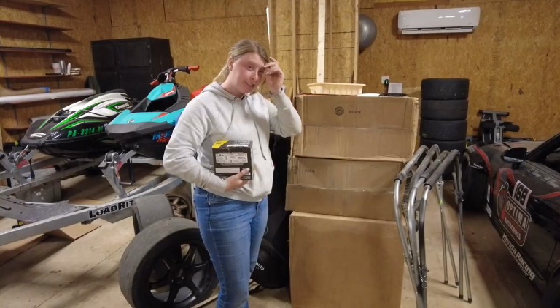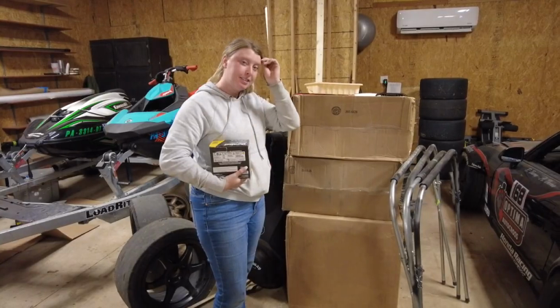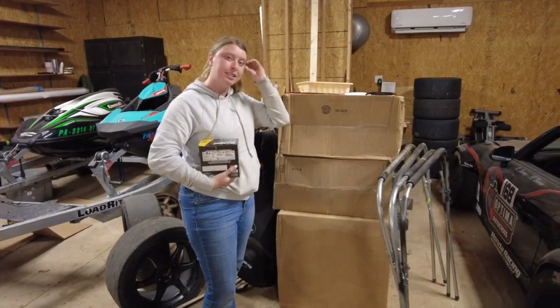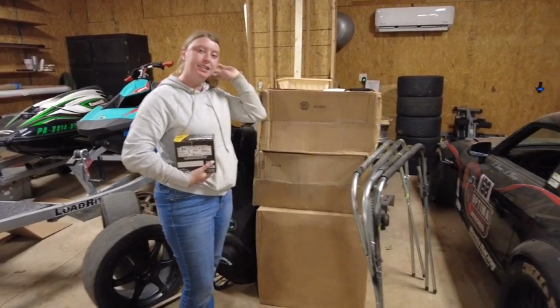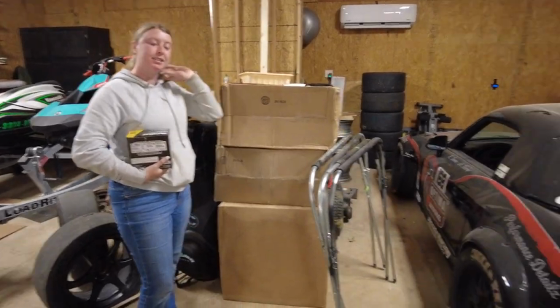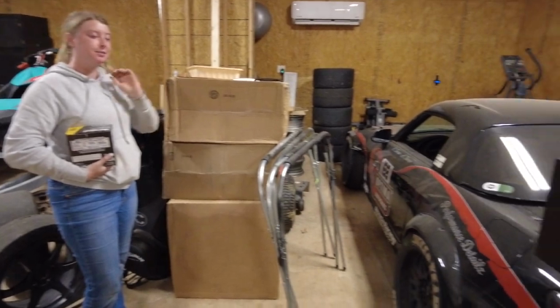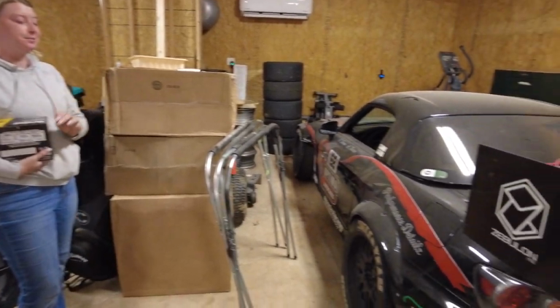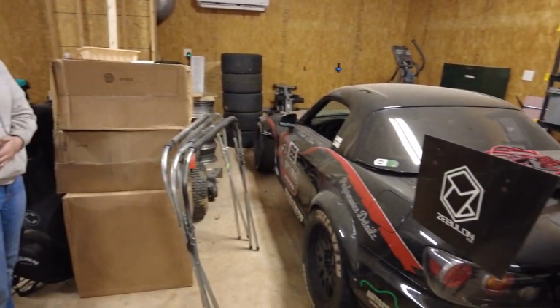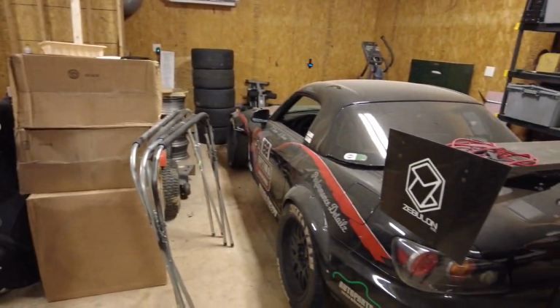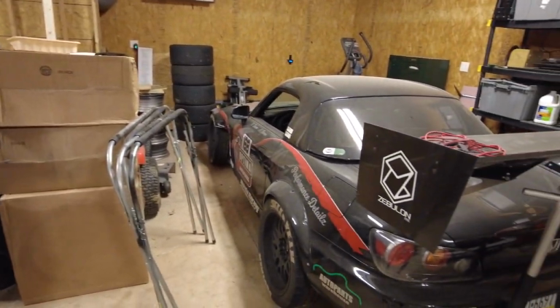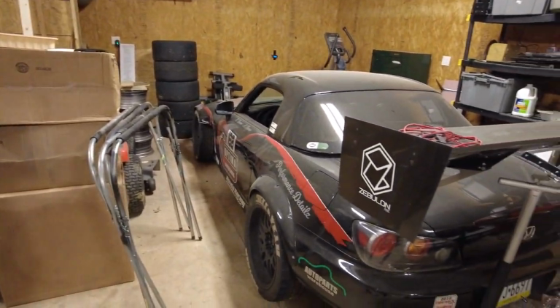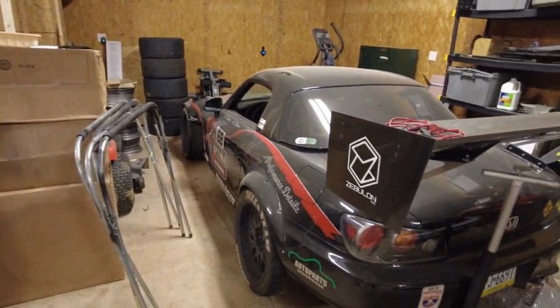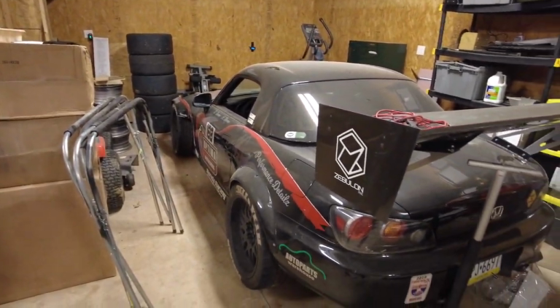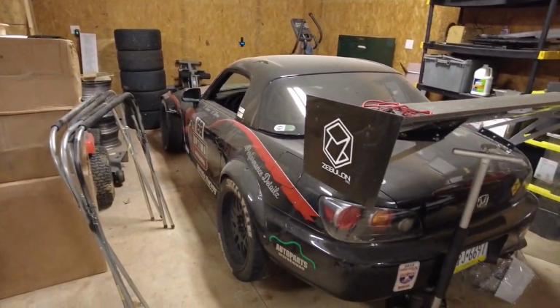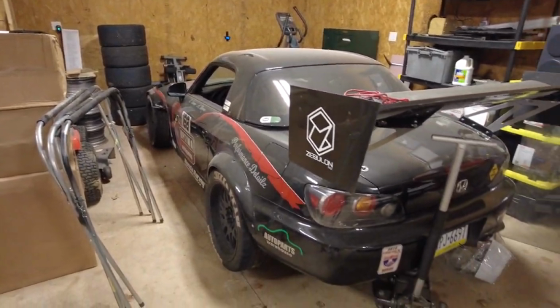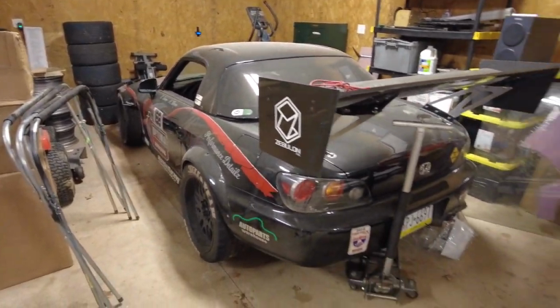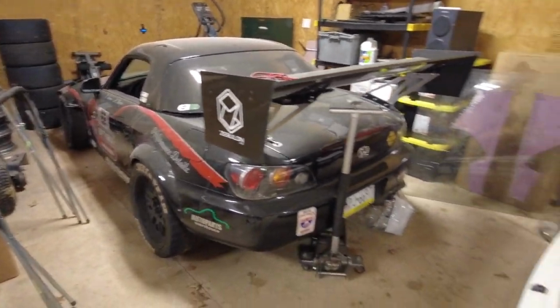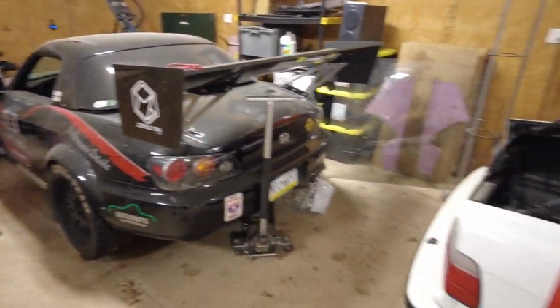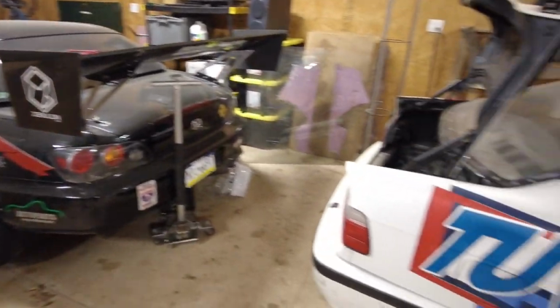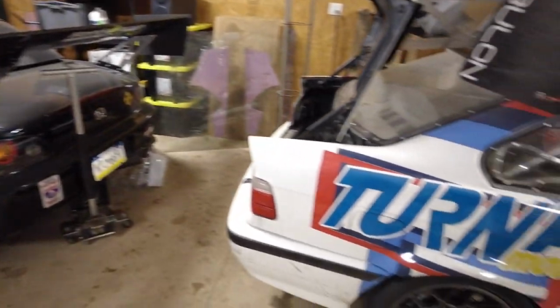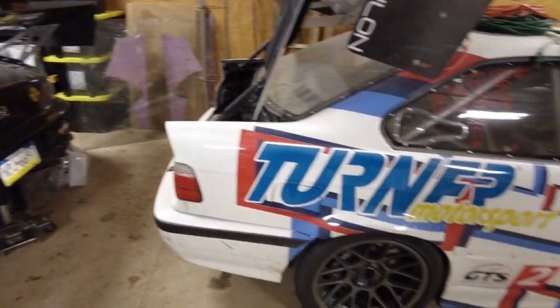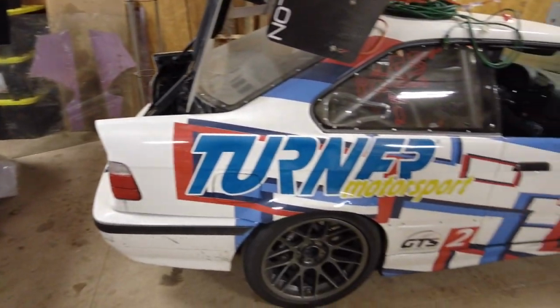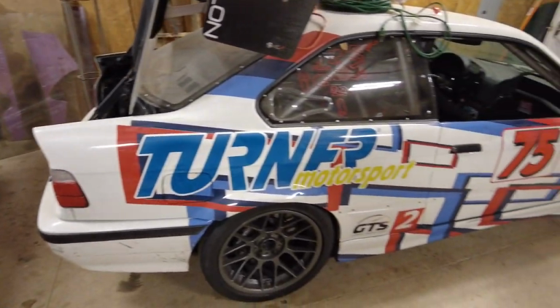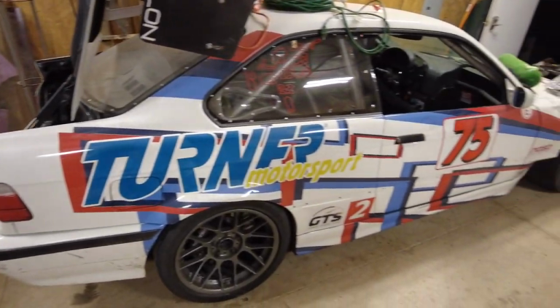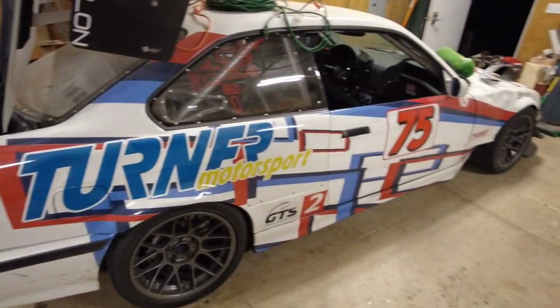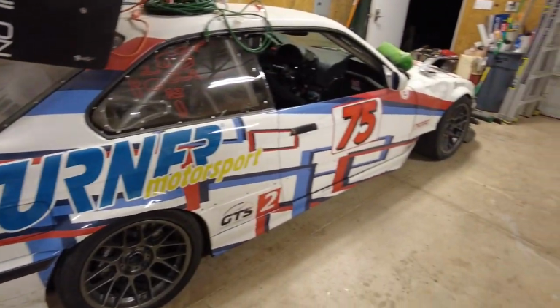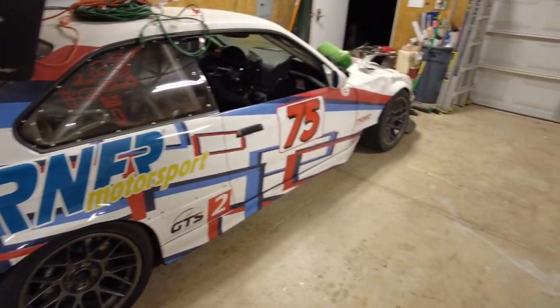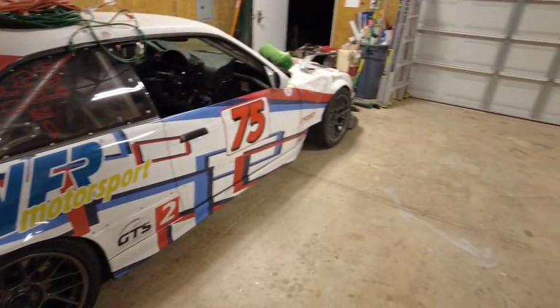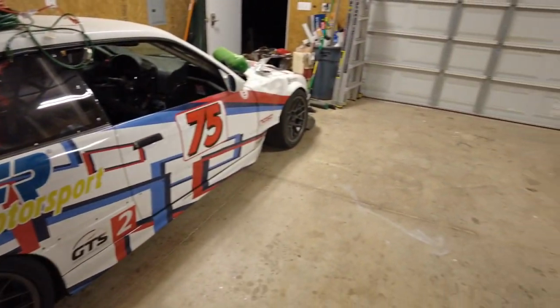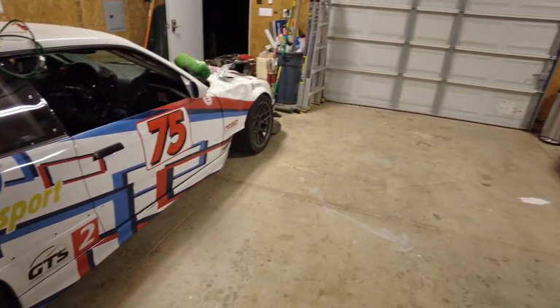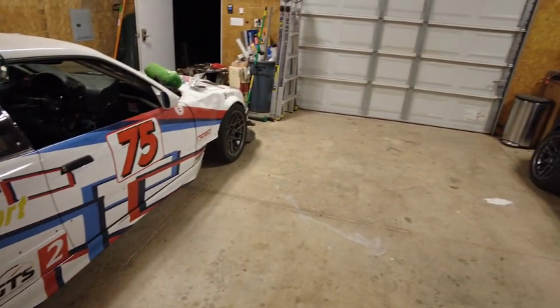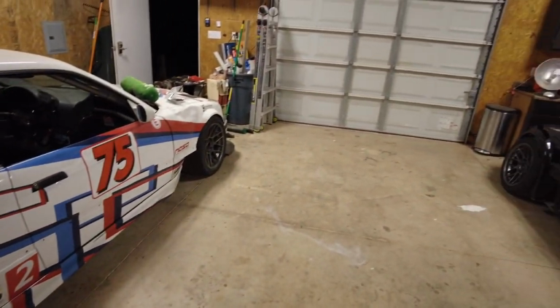We're gonna stick a fresh battery in it and hopefully that's all it needs. Make some room and get it out of here.